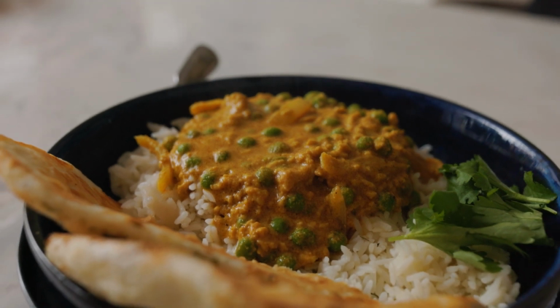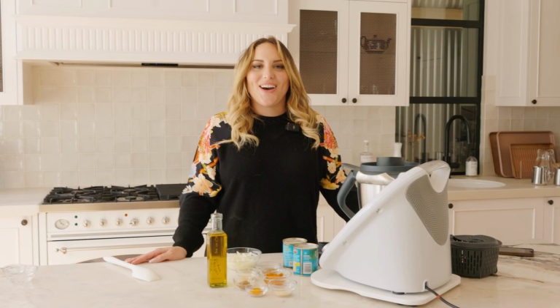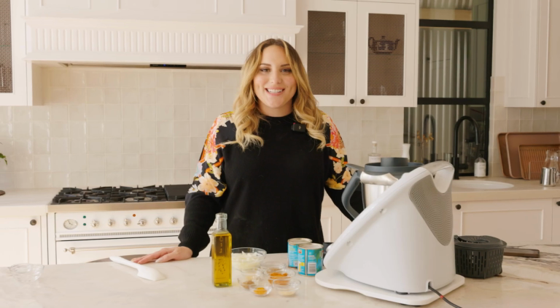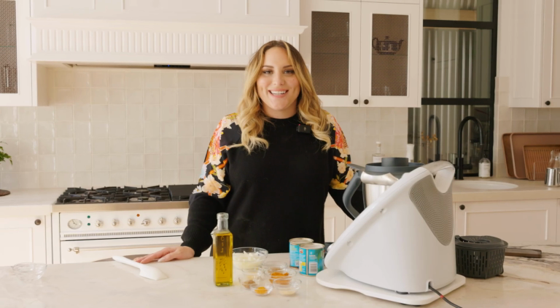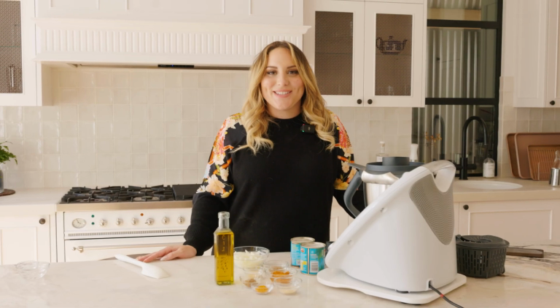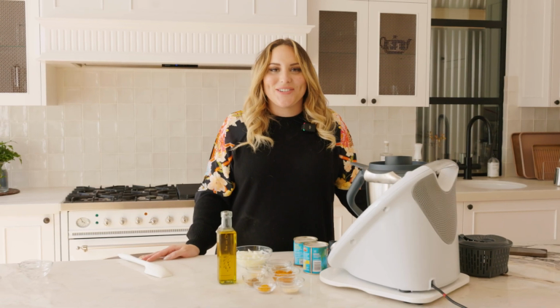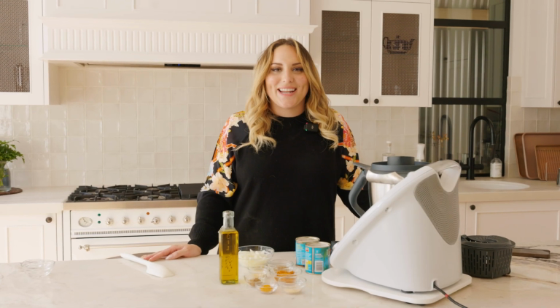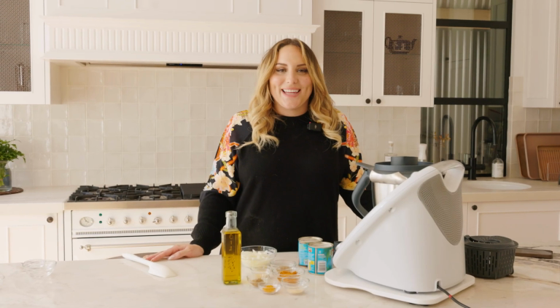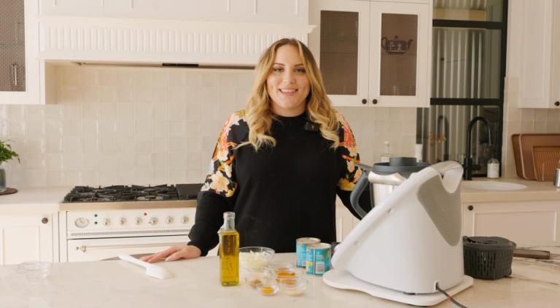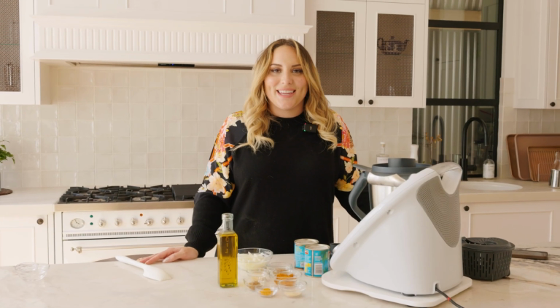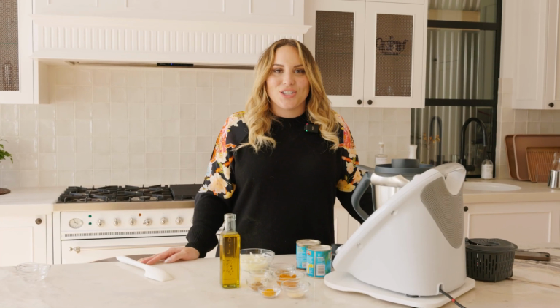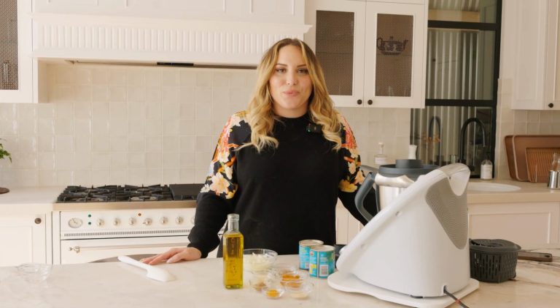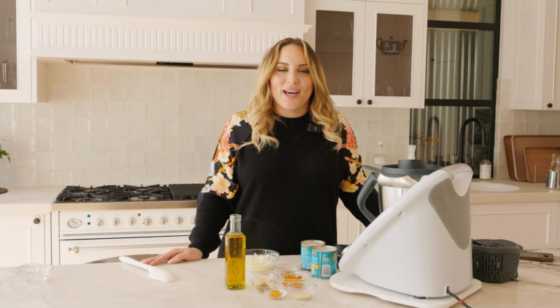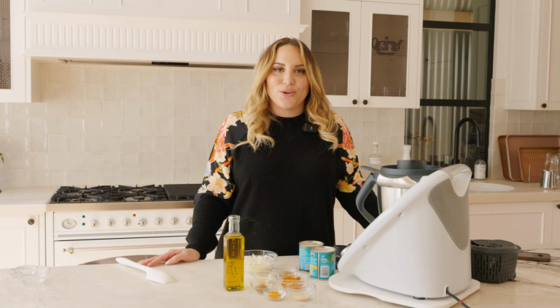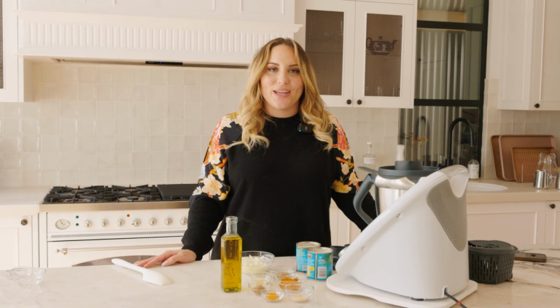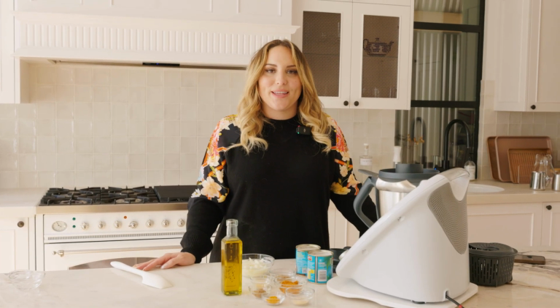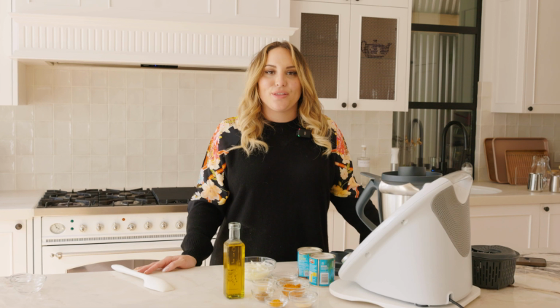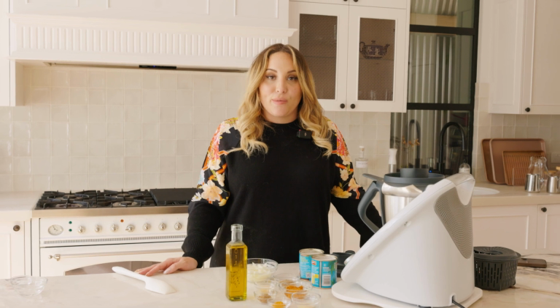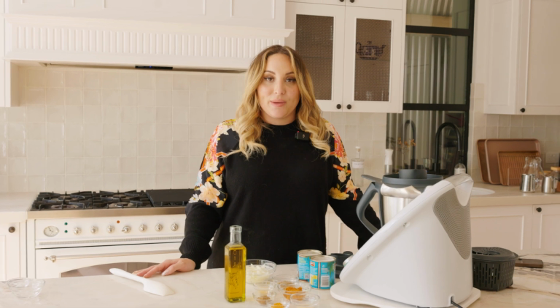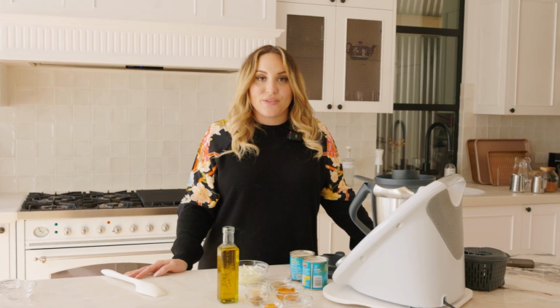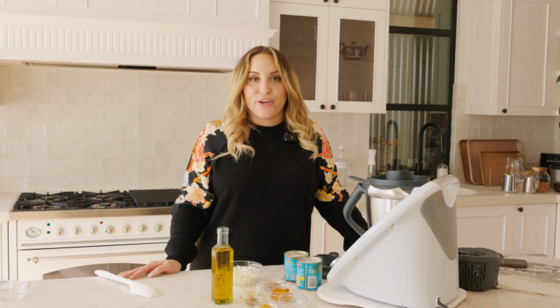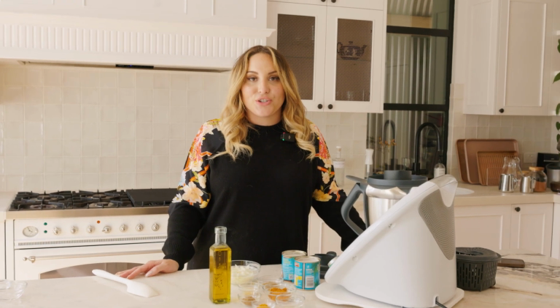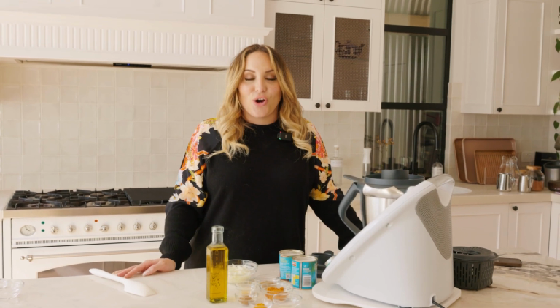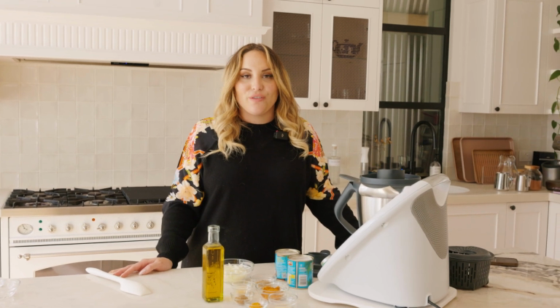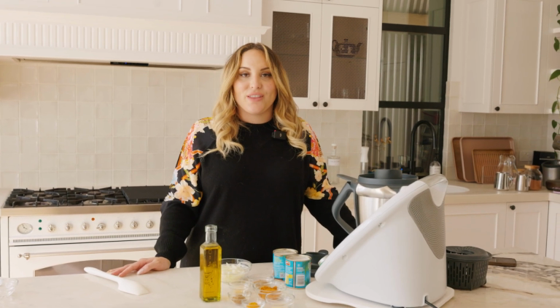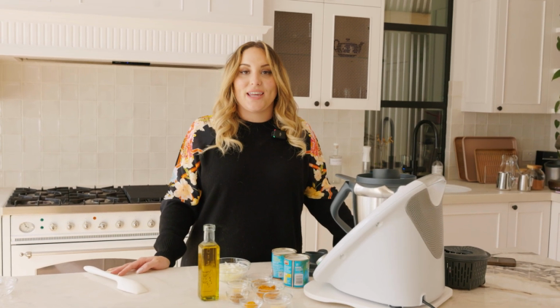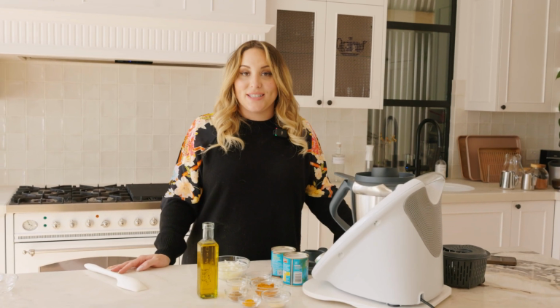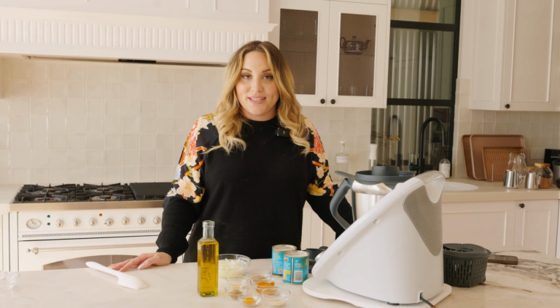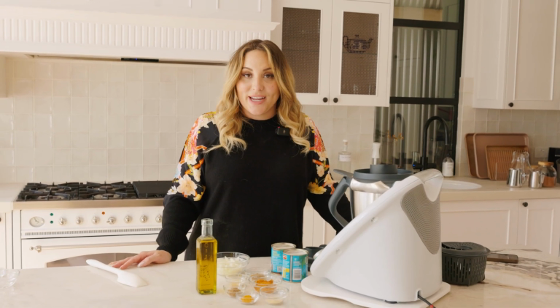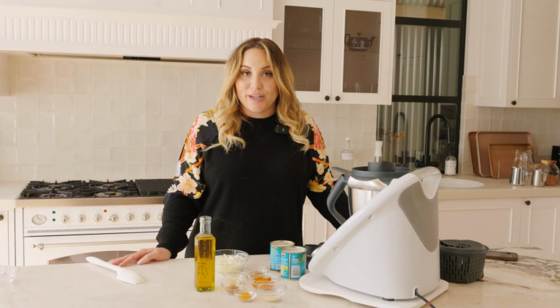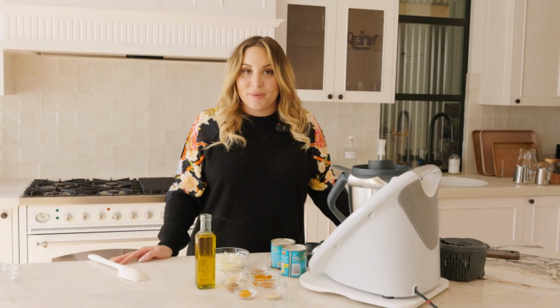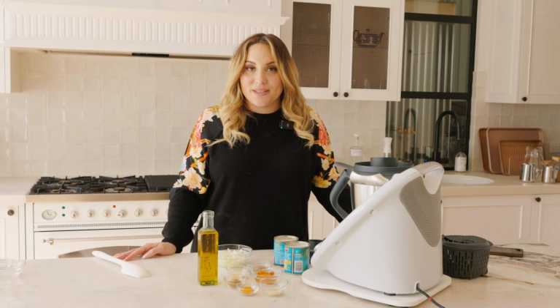Hi Skinny, so today in the kitchen we are cooking the Thermomix version of the Indian Curried Mints.